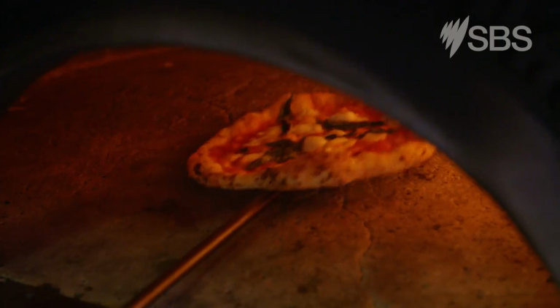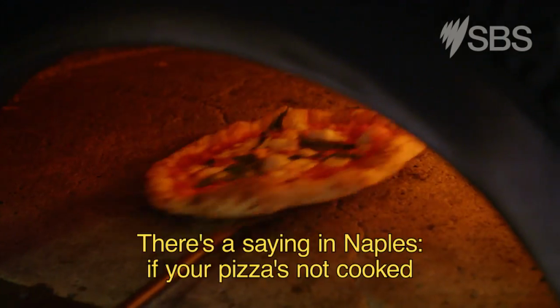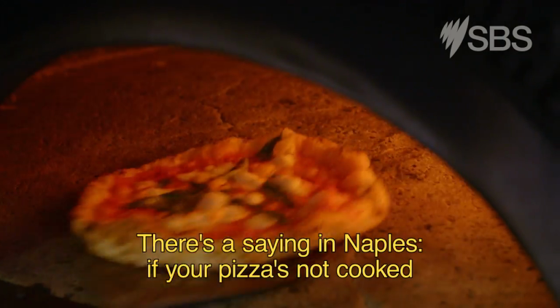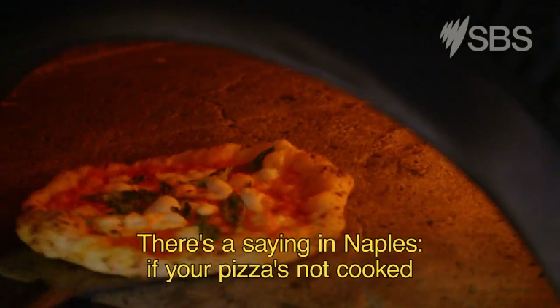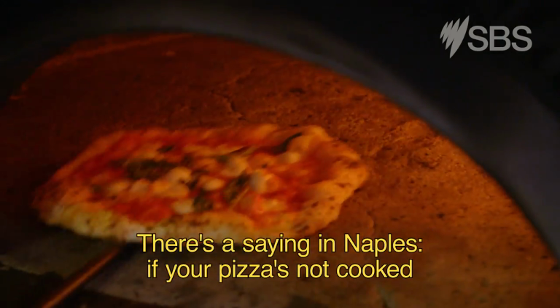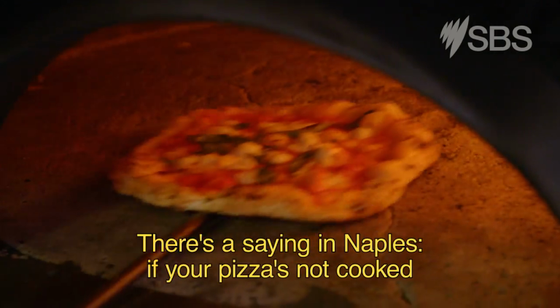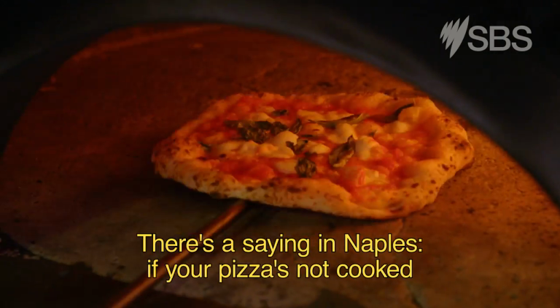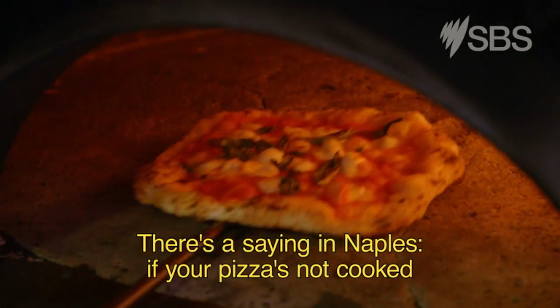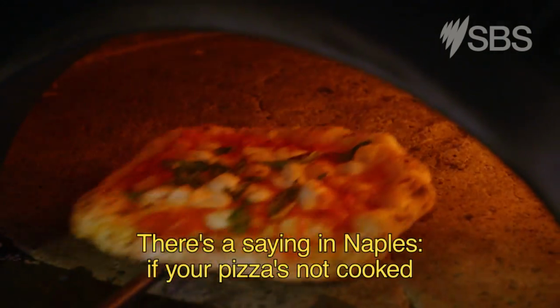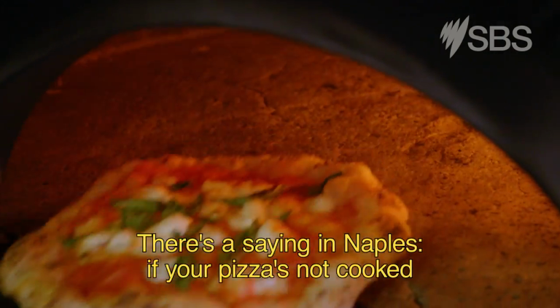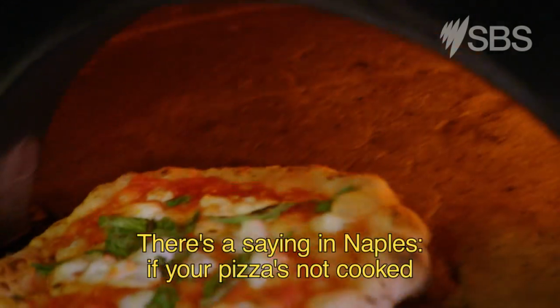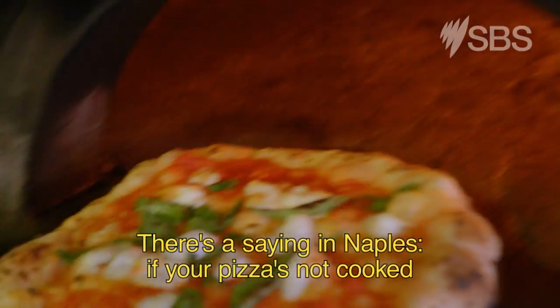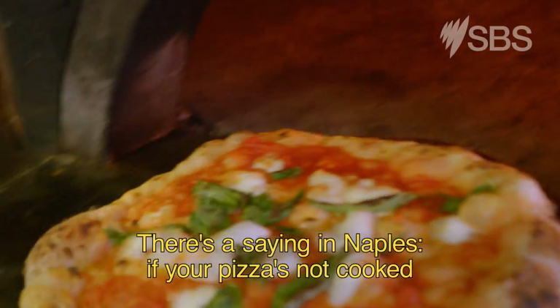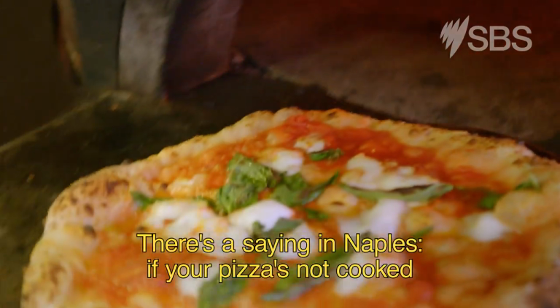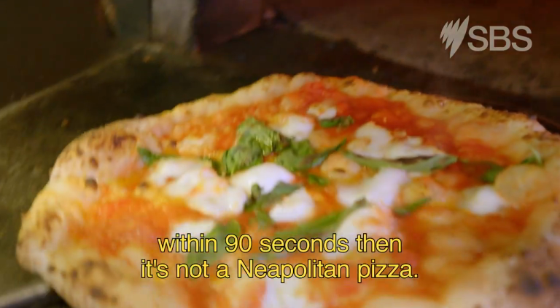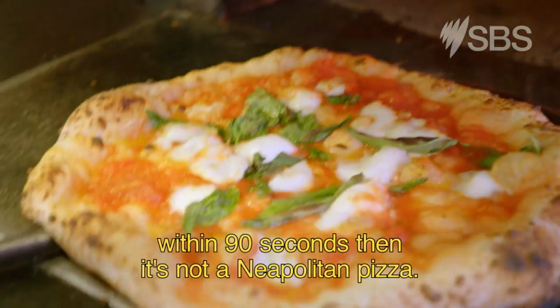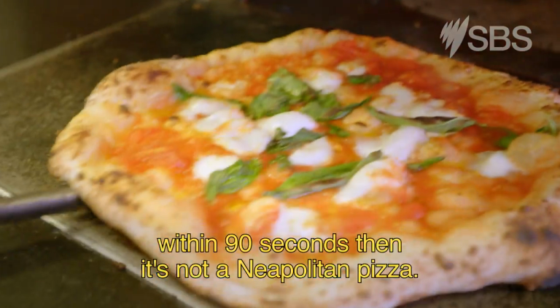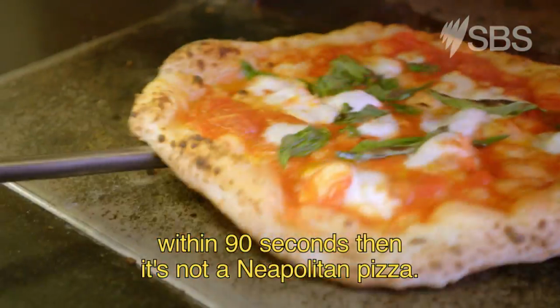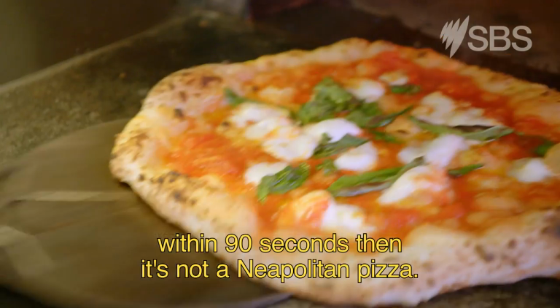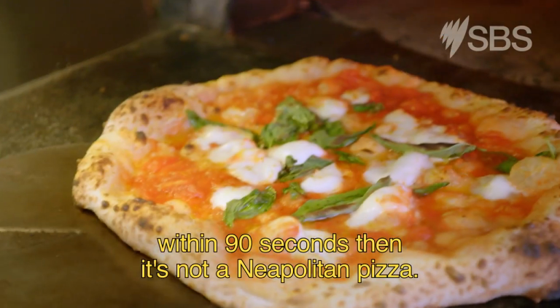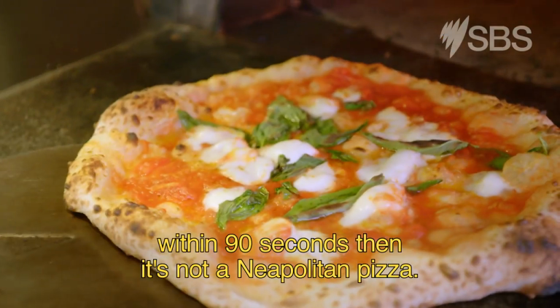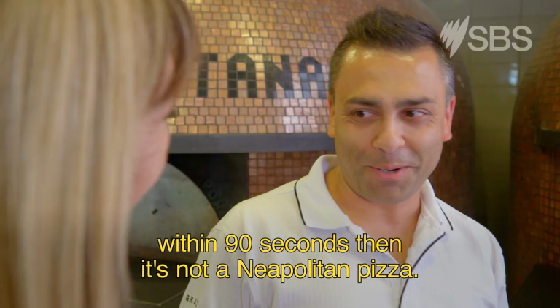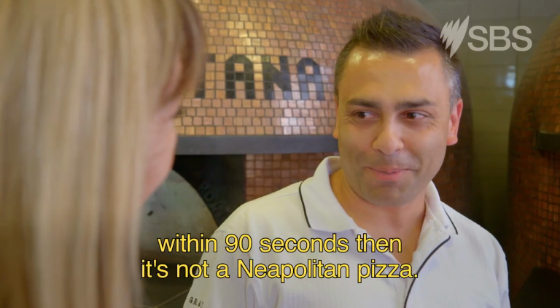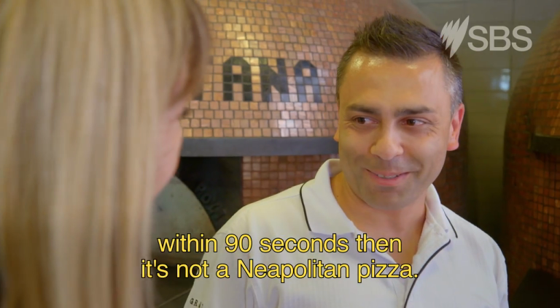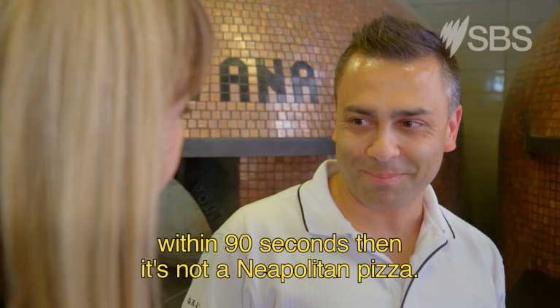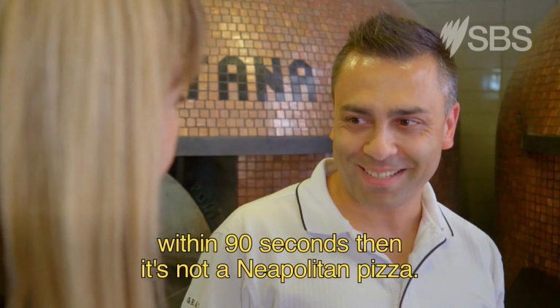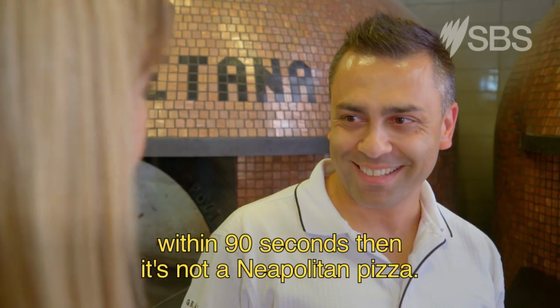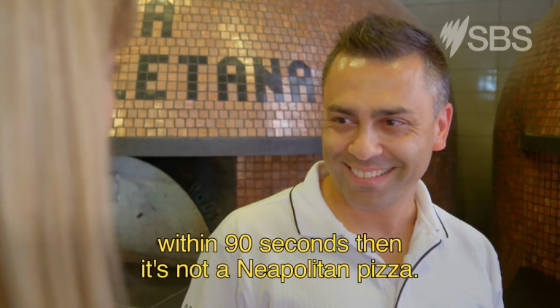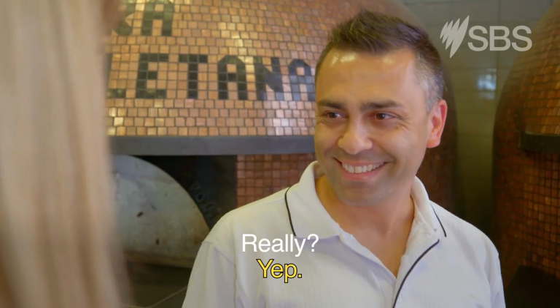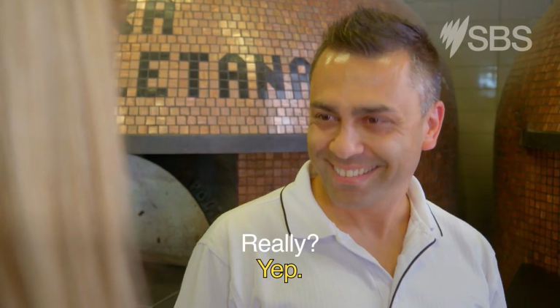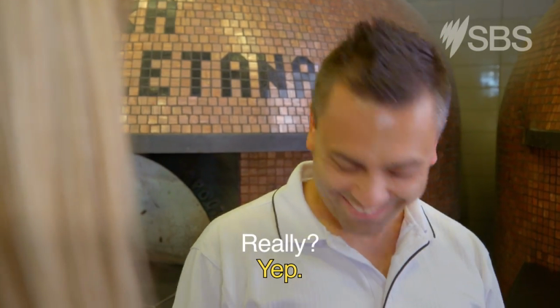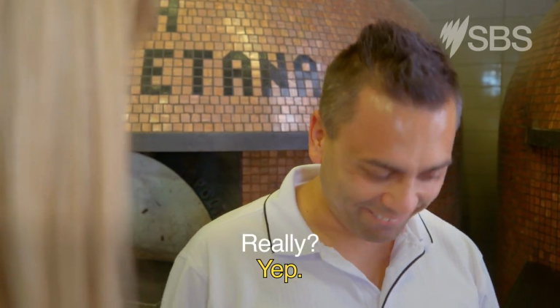There's a saying in Naples: if your pizza's not cooked within 90 seconds, then it's not a Neapolitan pizza. Really? Yep.